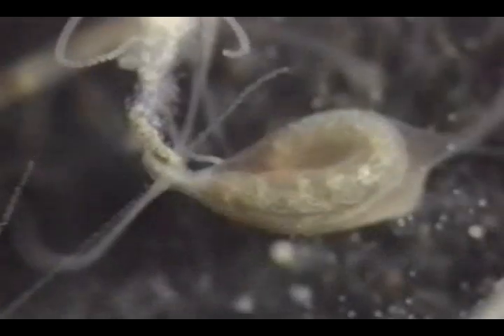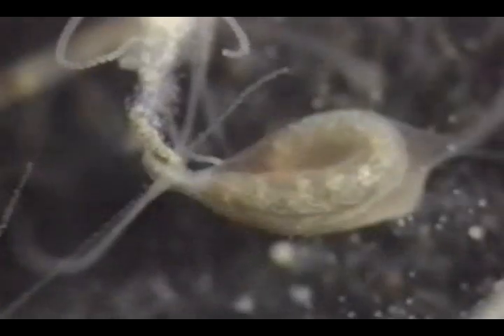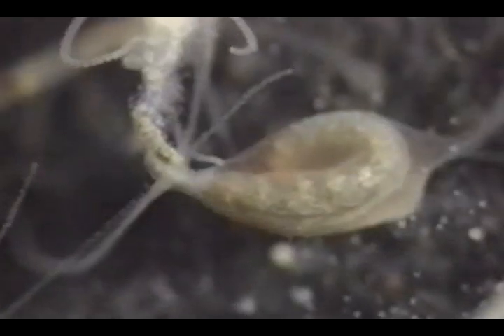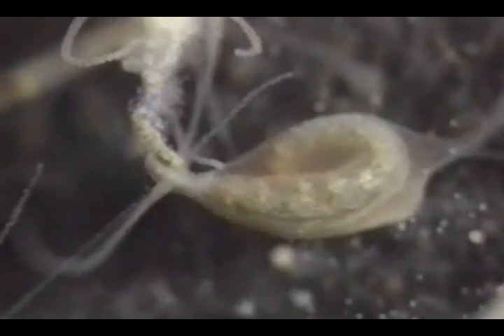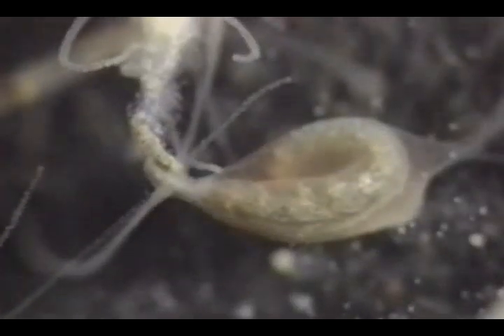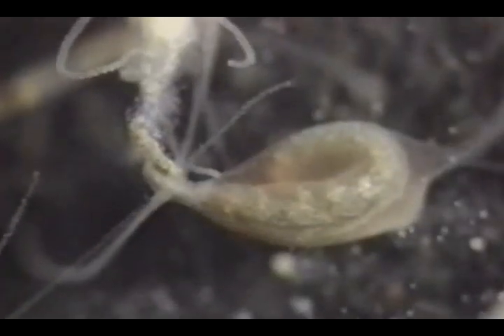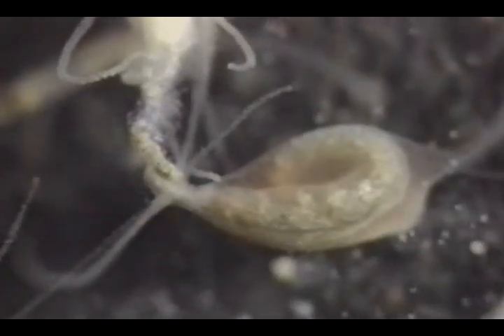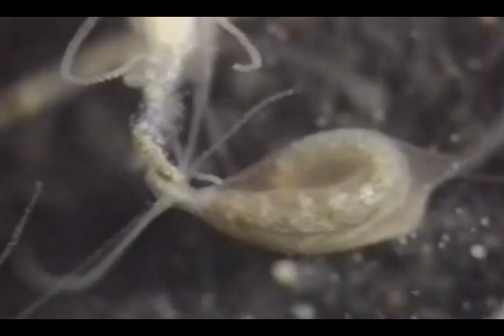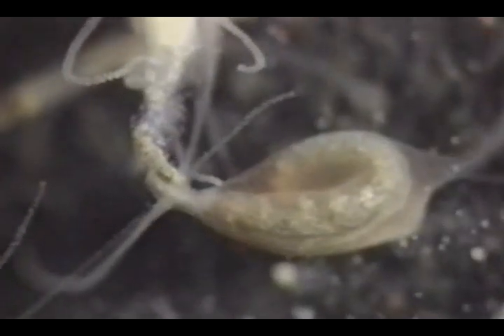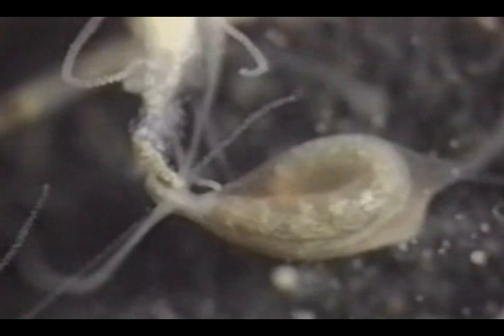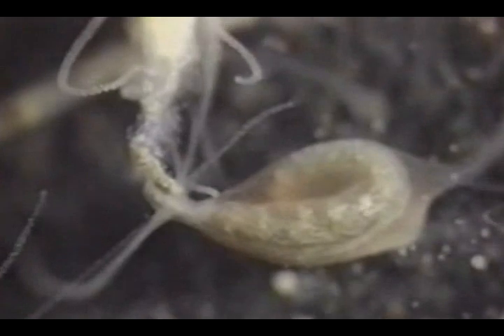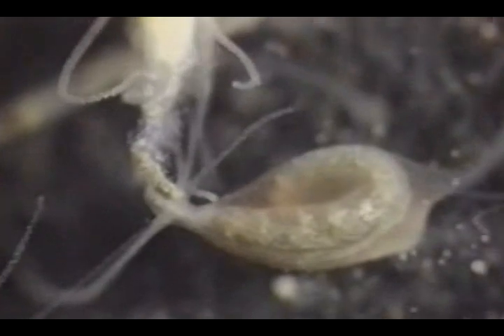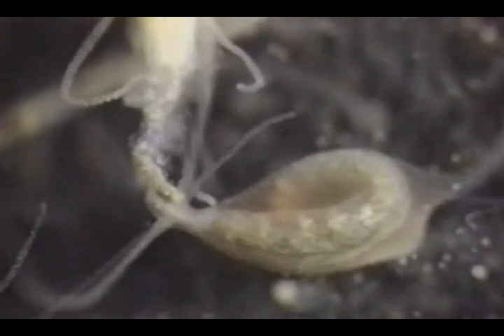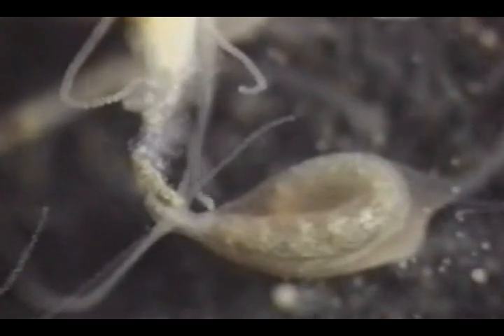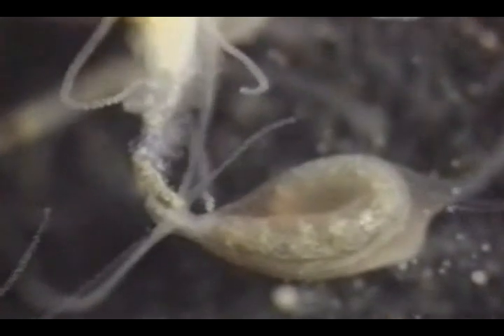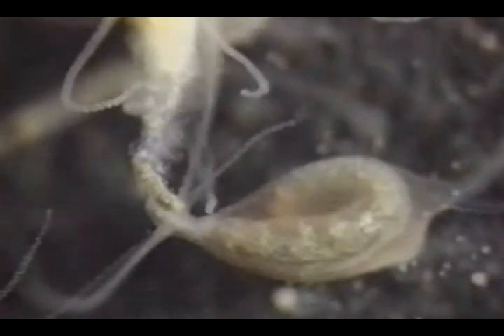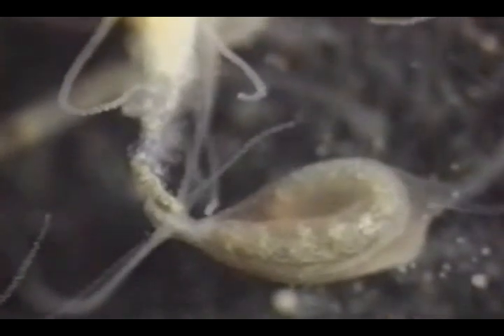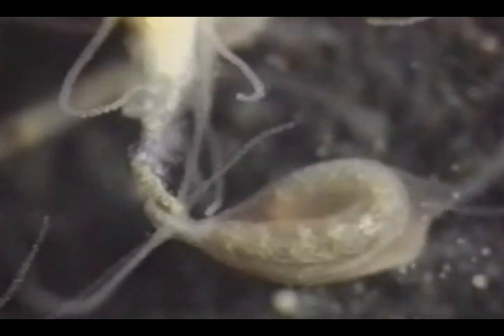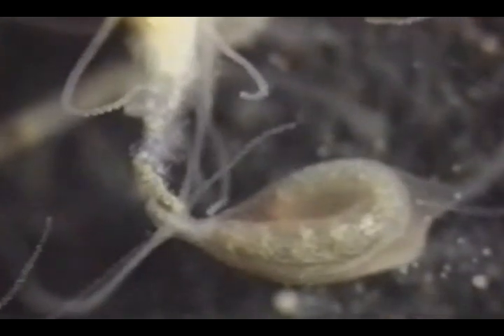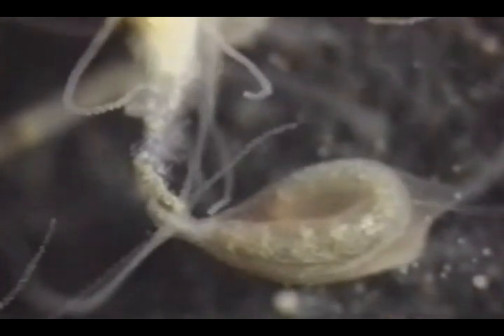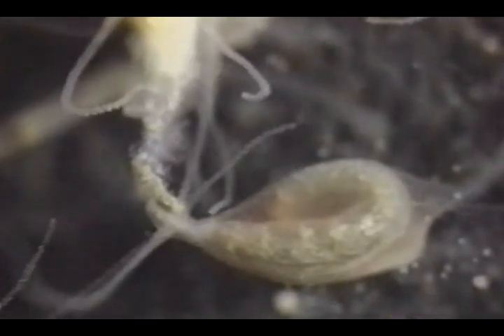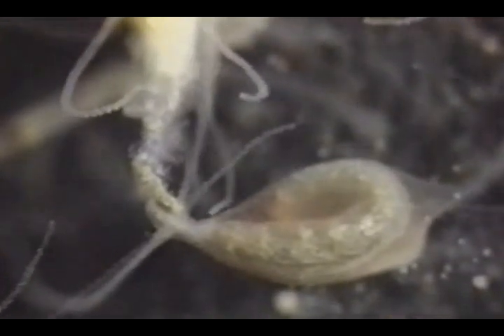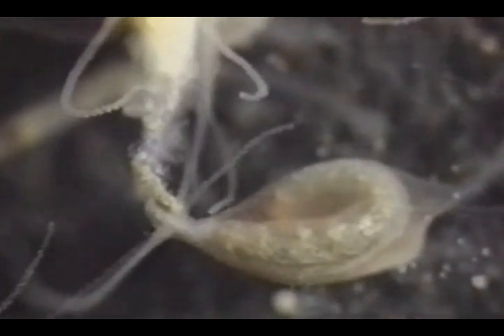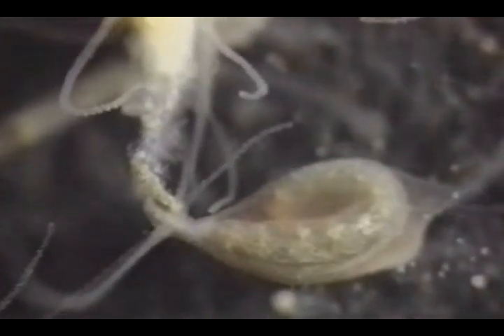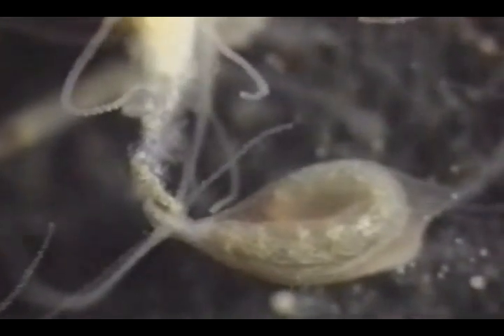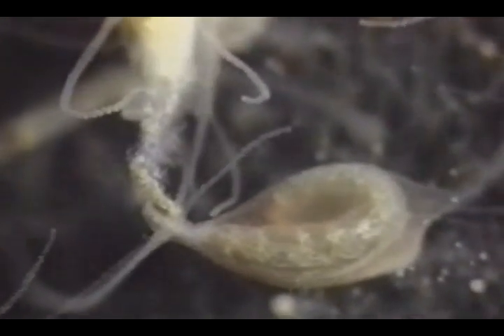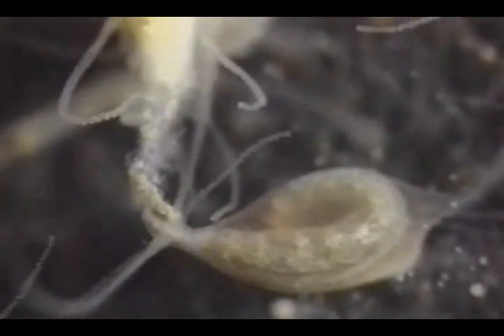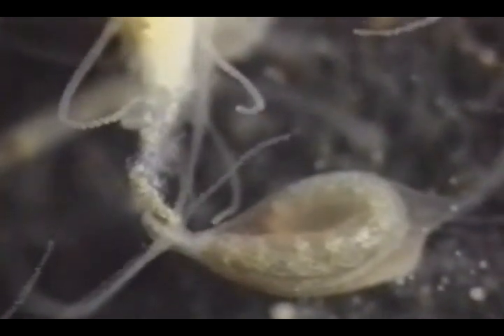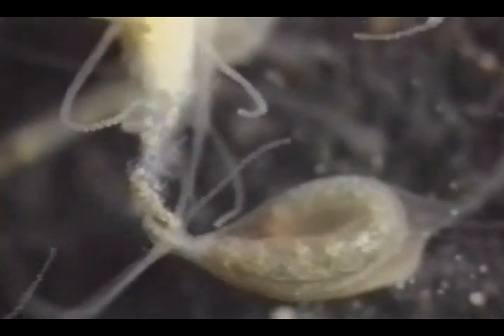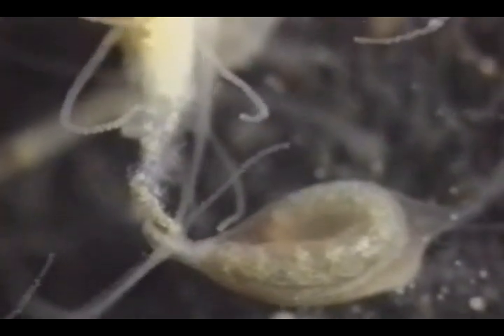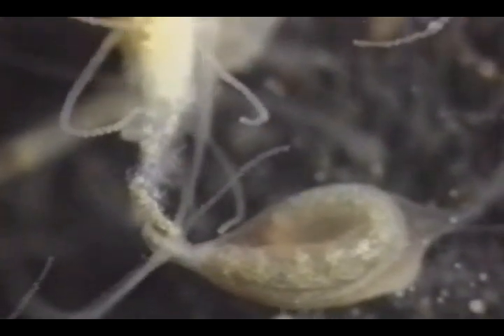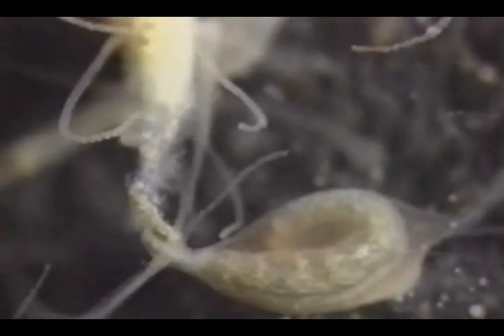In 30 minutes, the worm's proteins have digested sufficiently for the competing hydras to pull the prey apart.